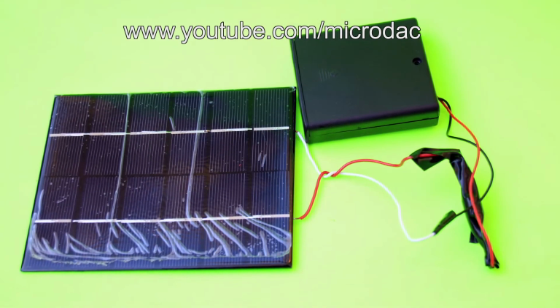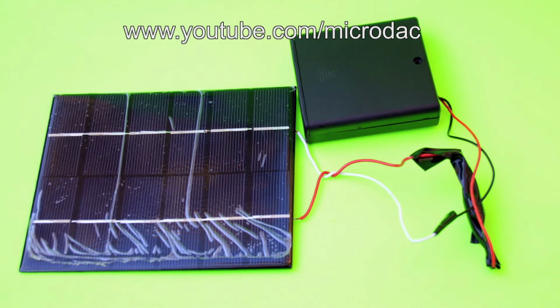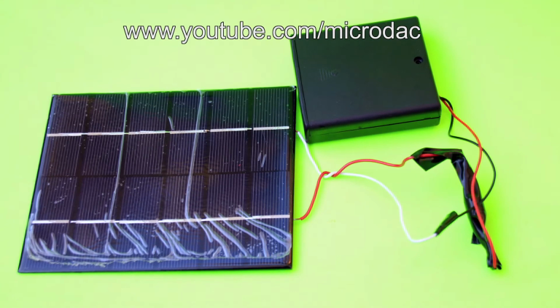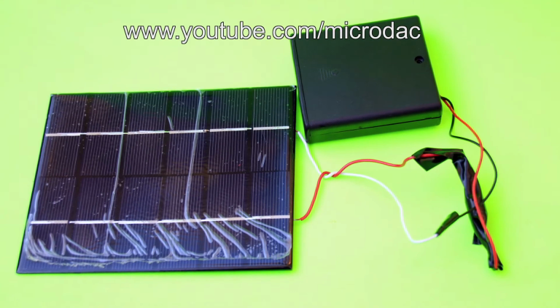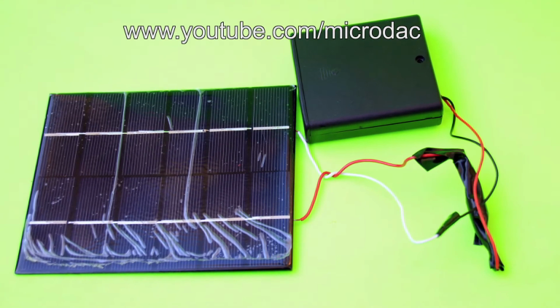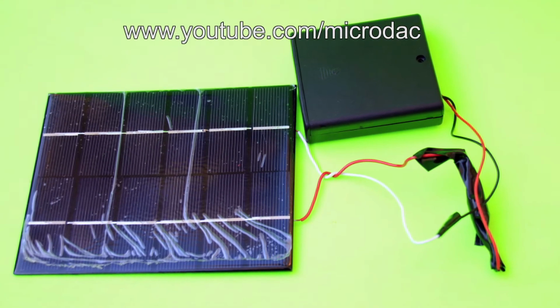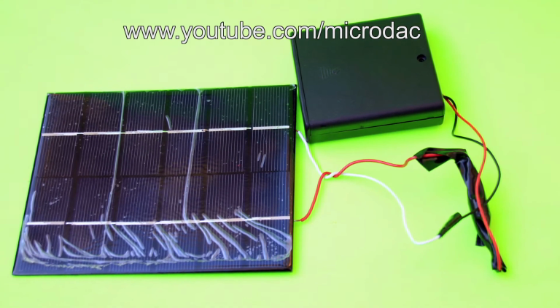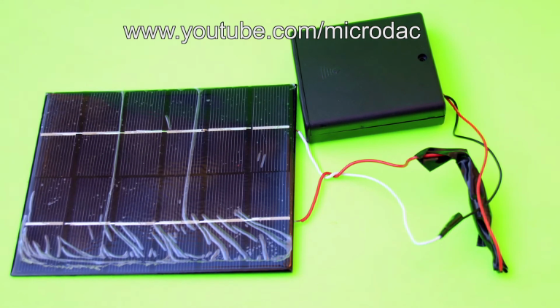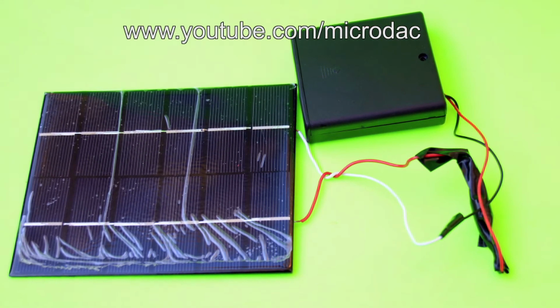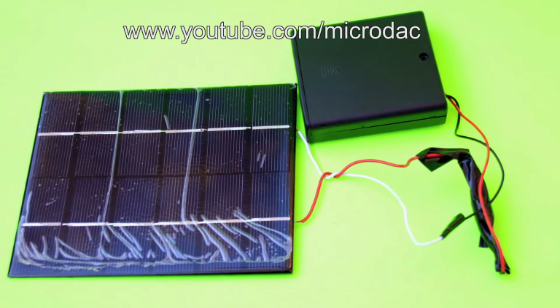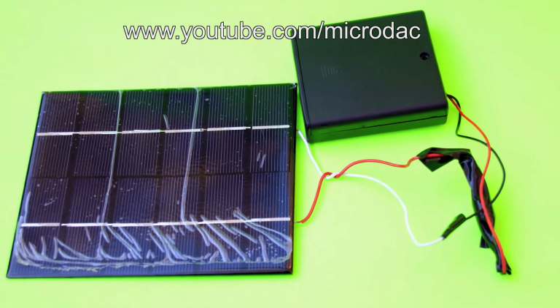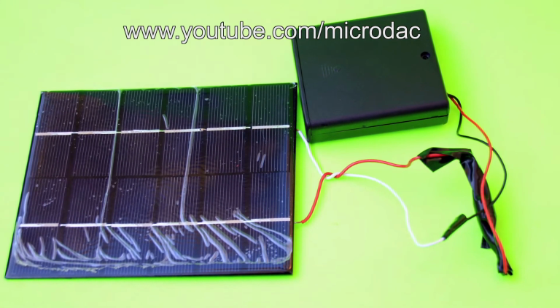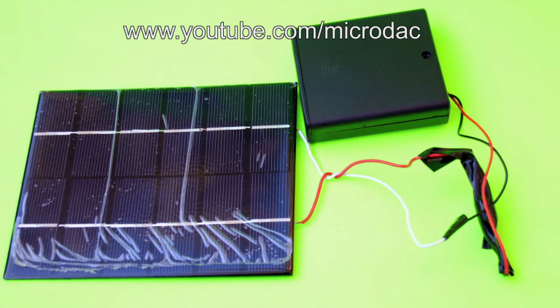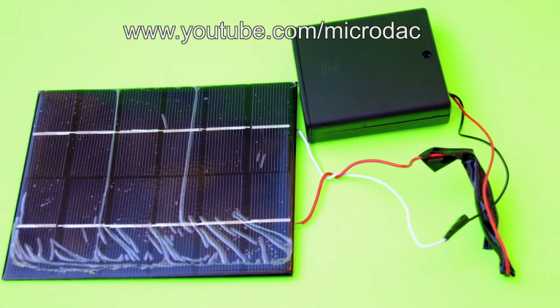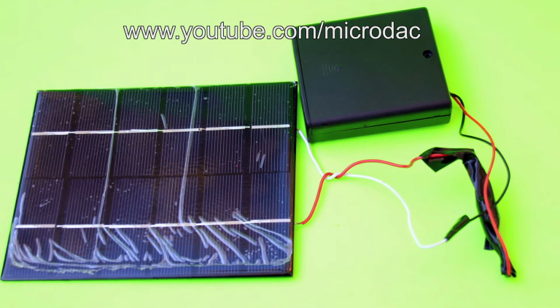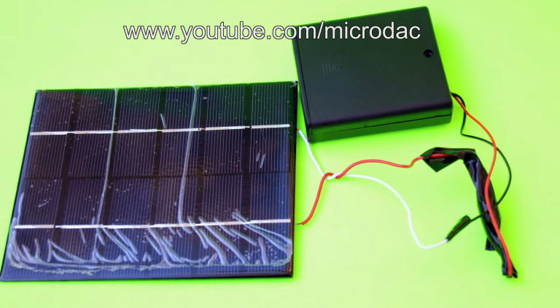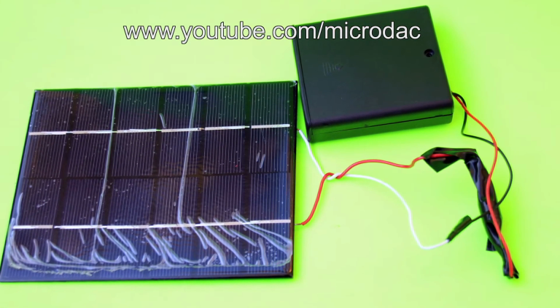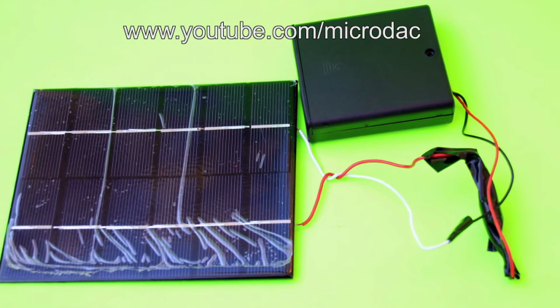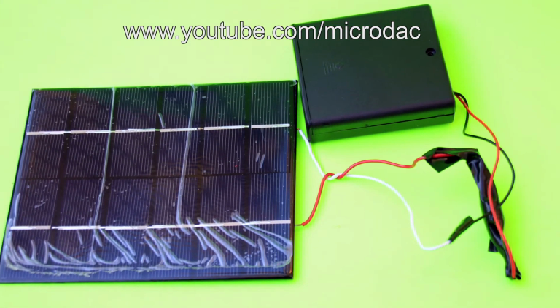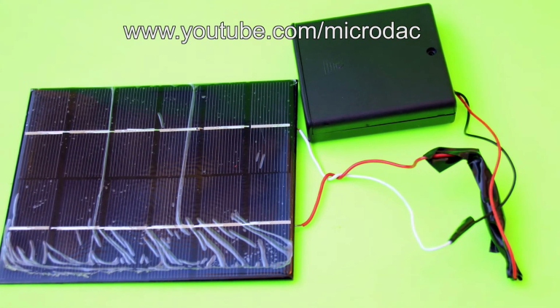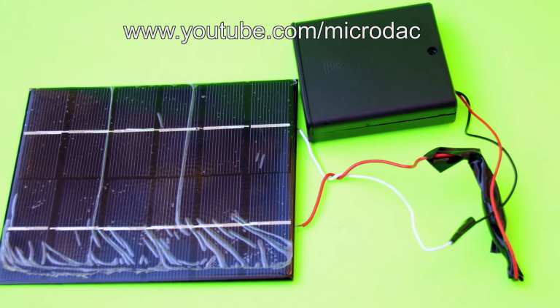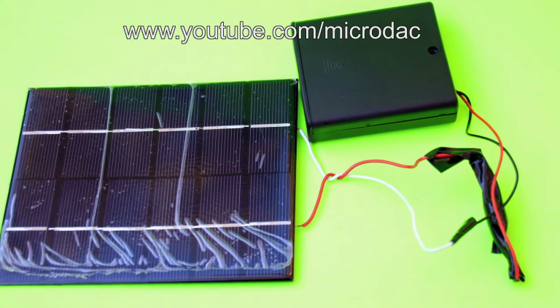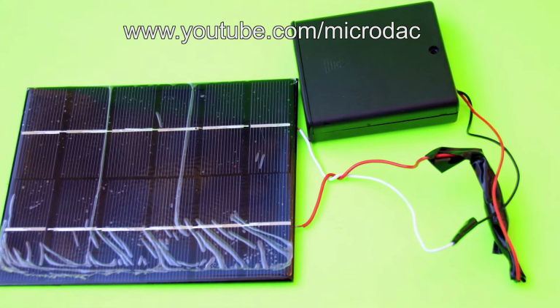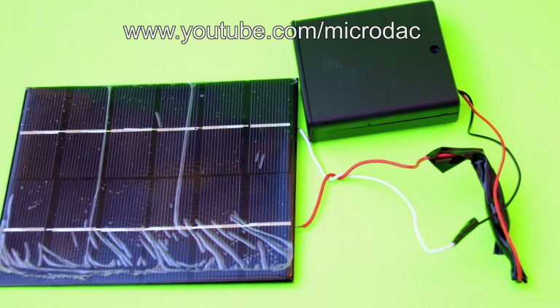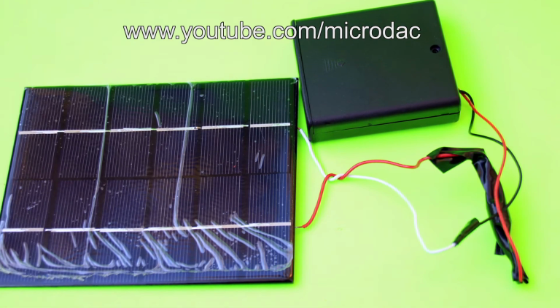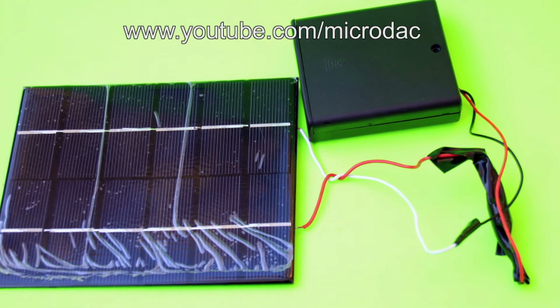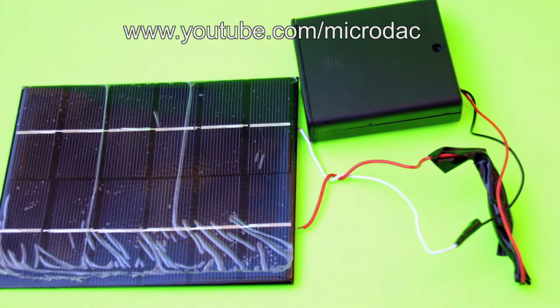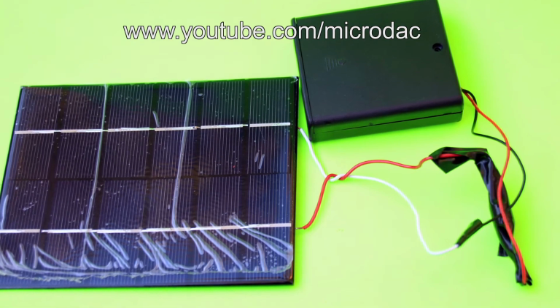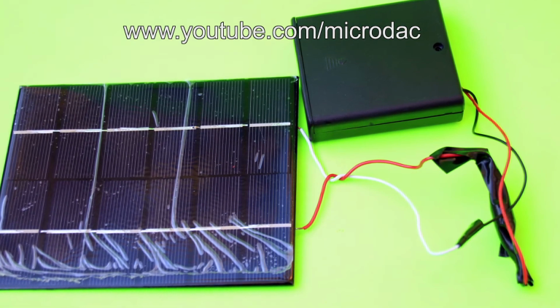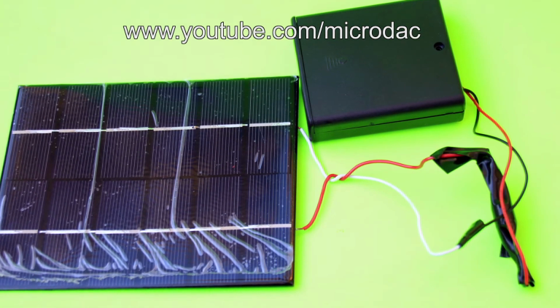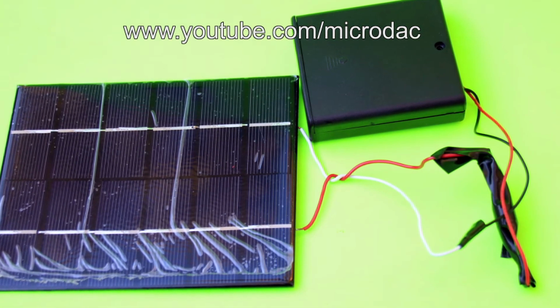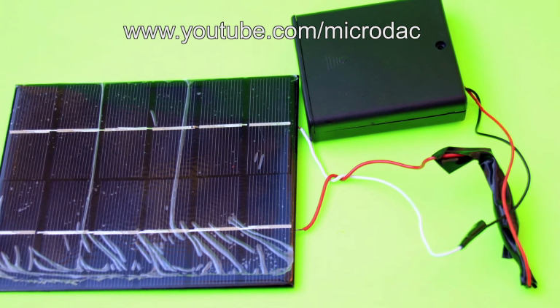Now that little black thing you see — it's electrical tape that's covering up a diode, and that's it.